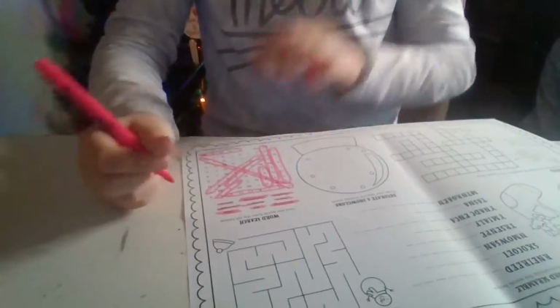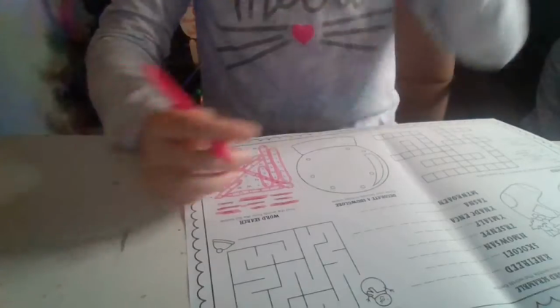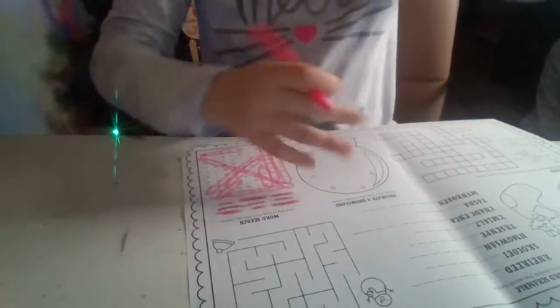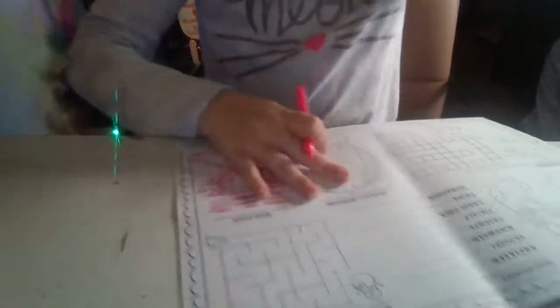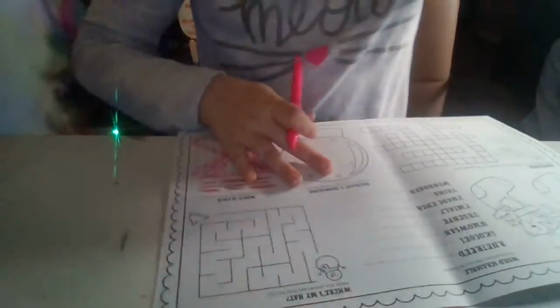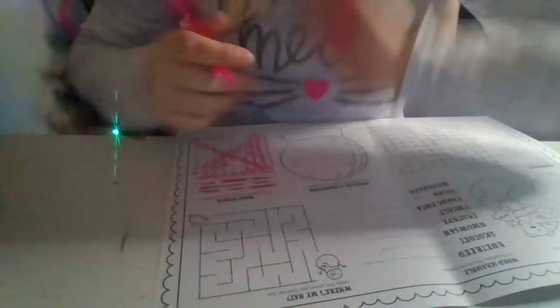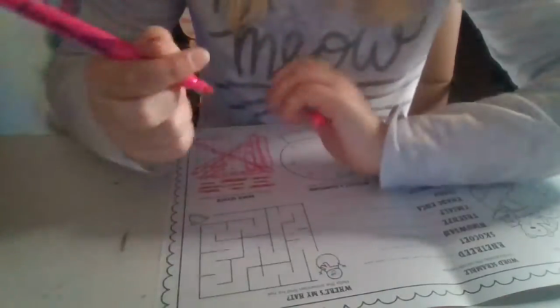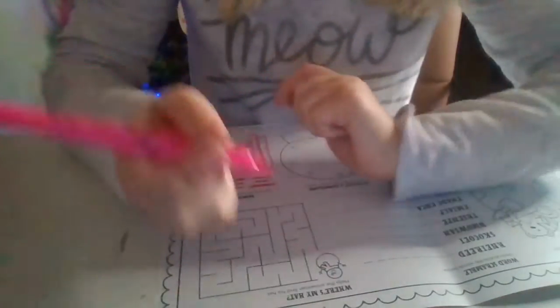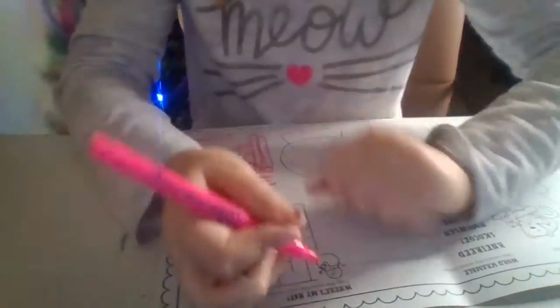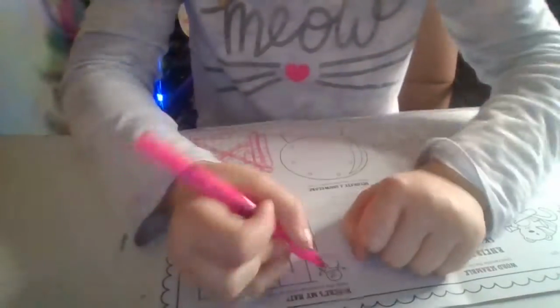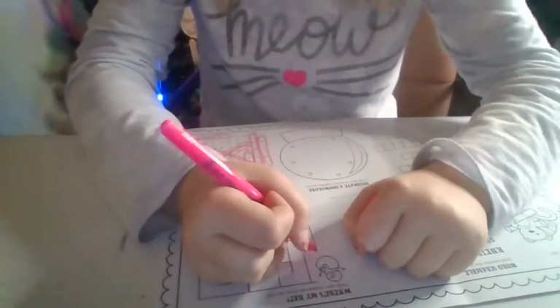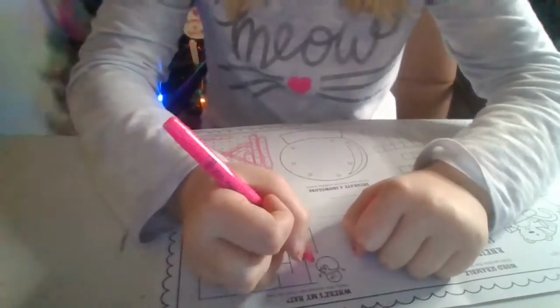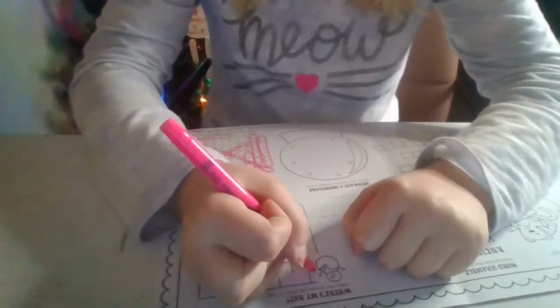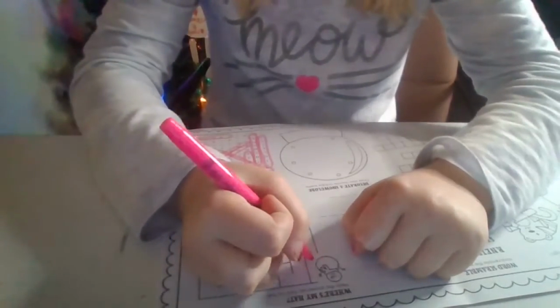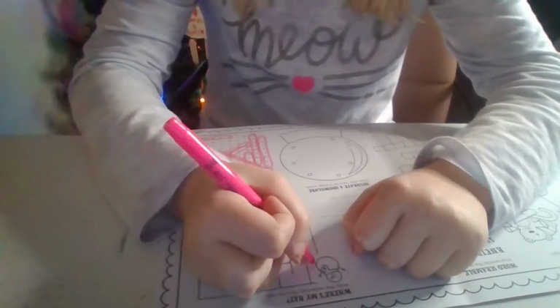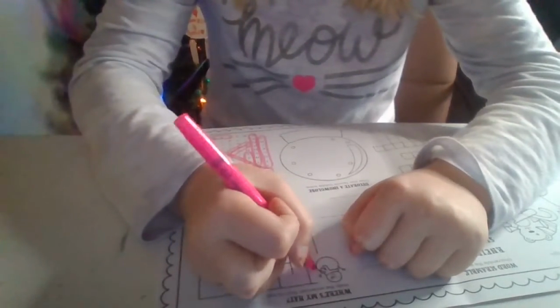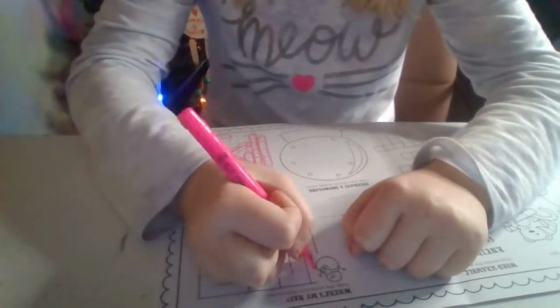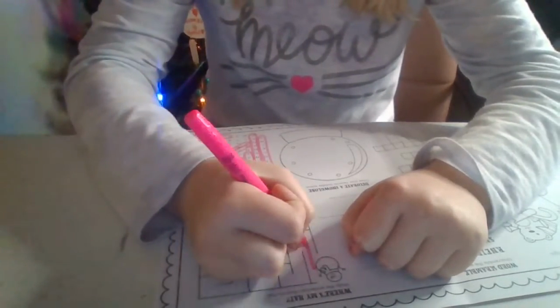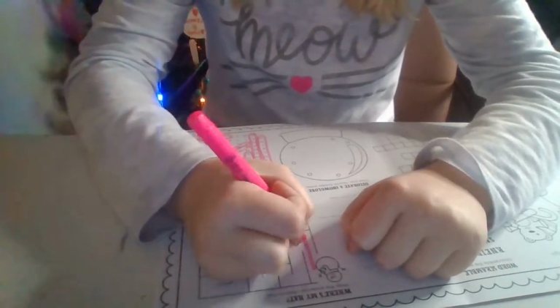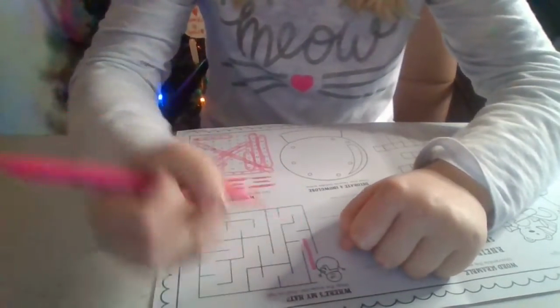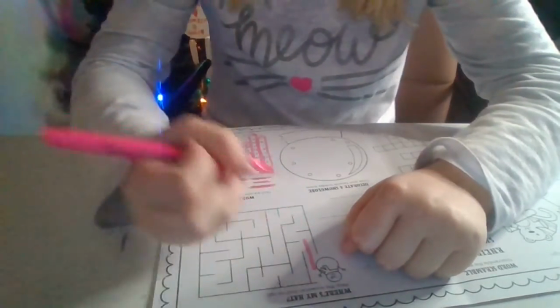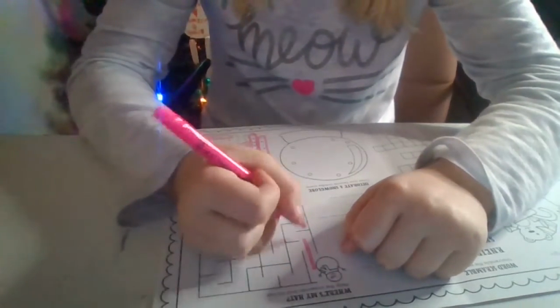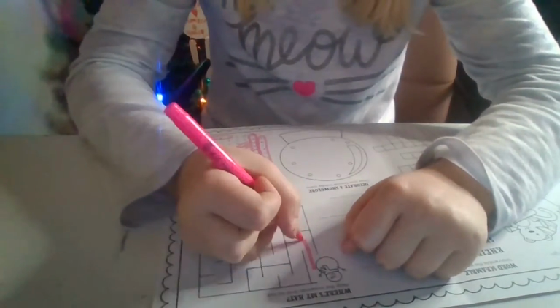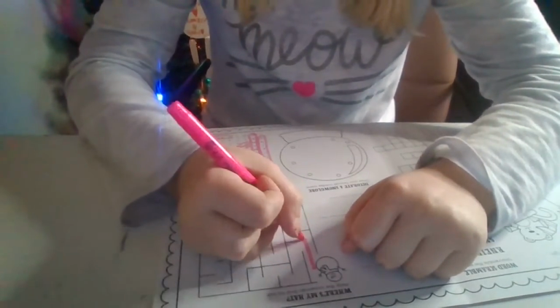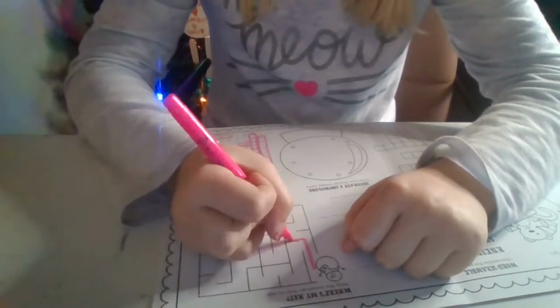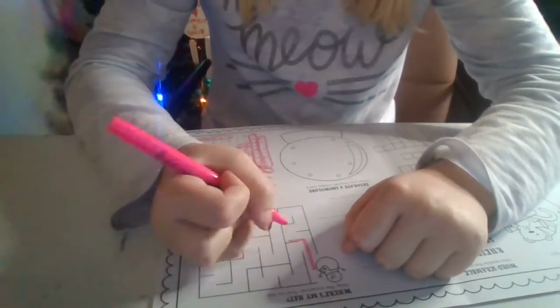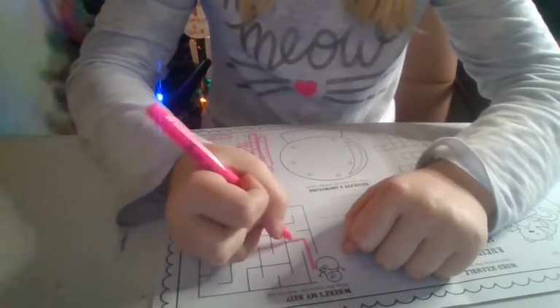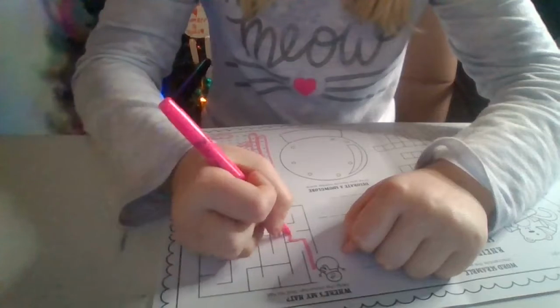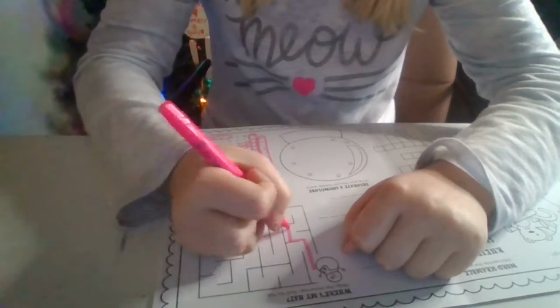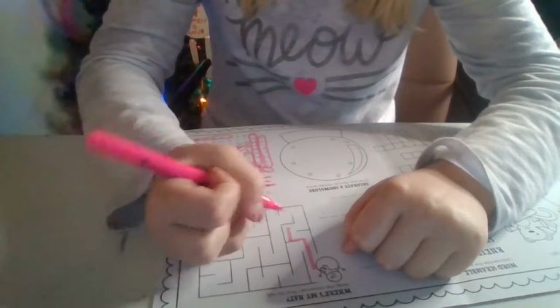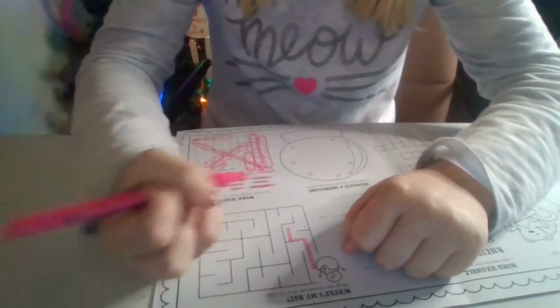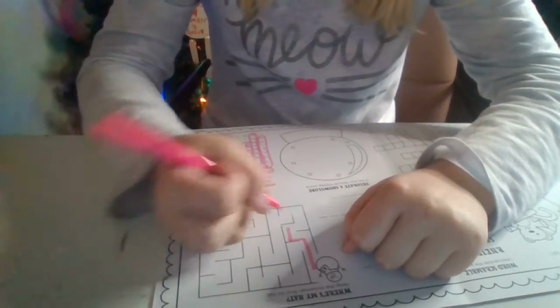Next is the maze. You can start right here and go like that.